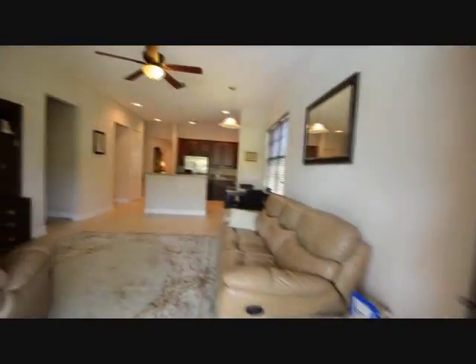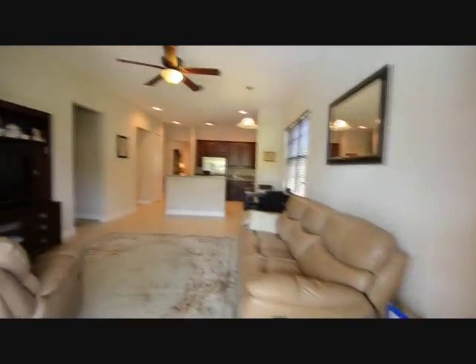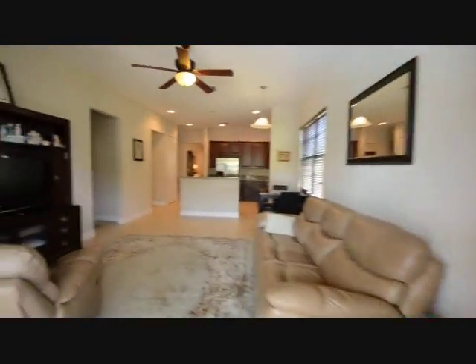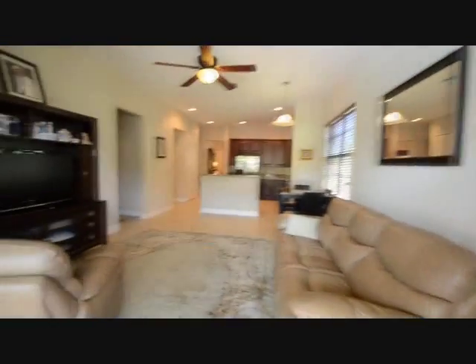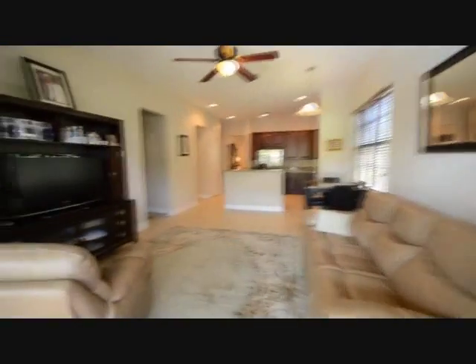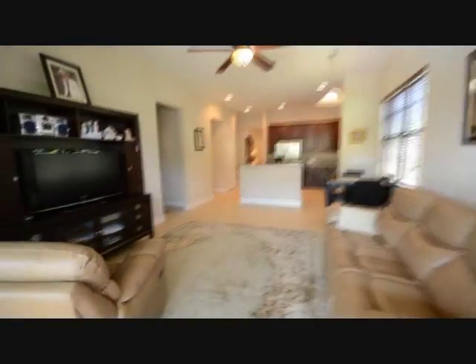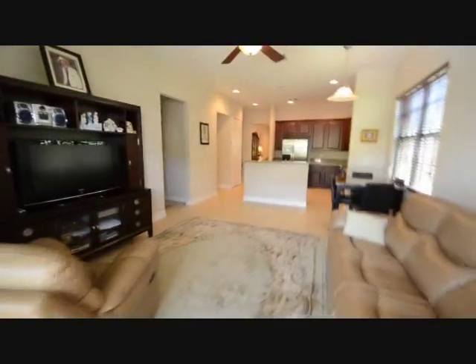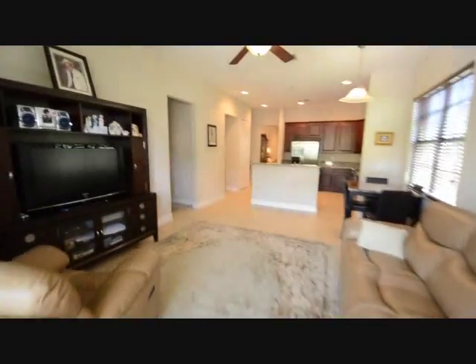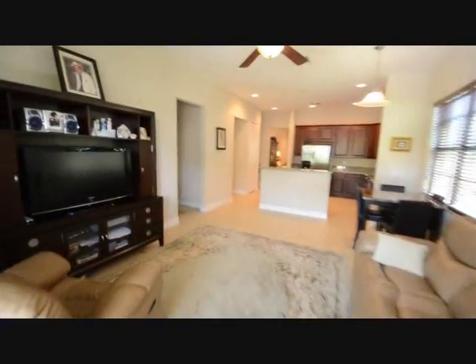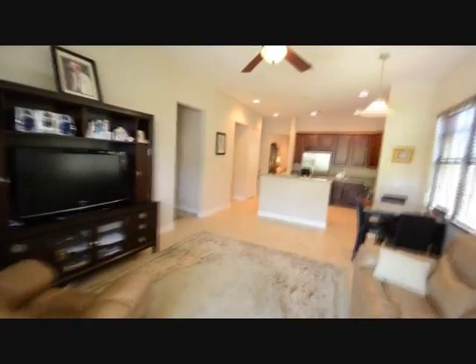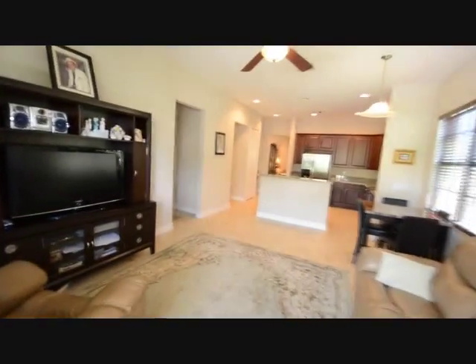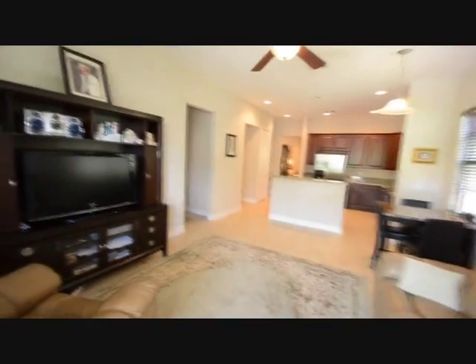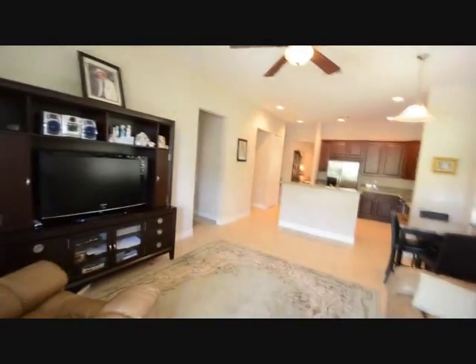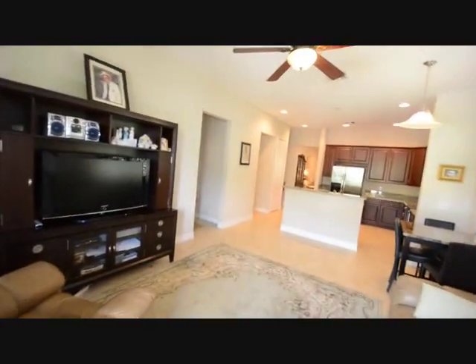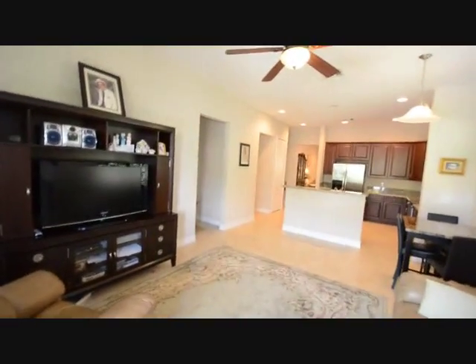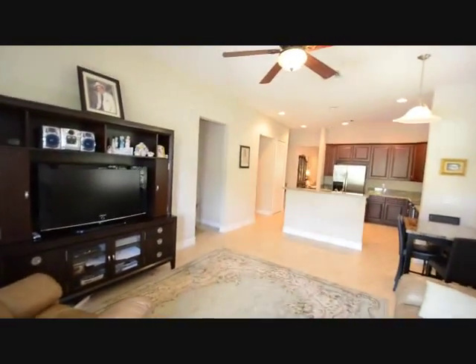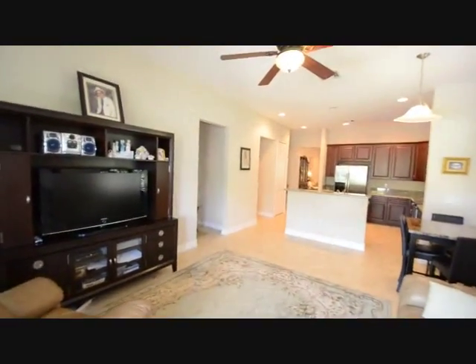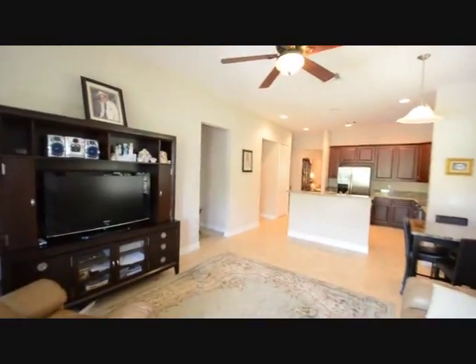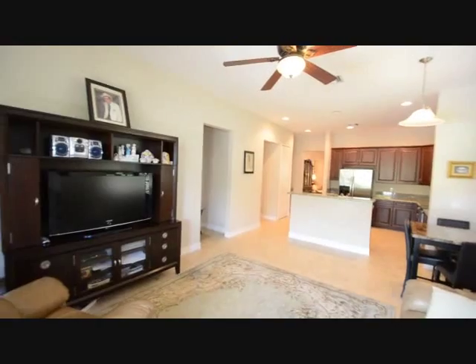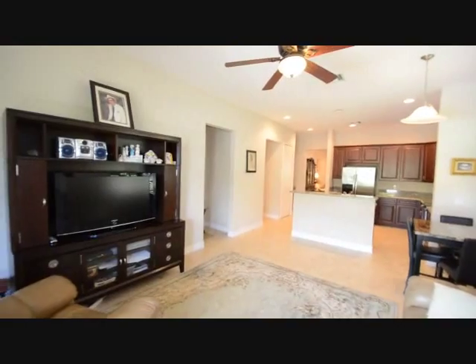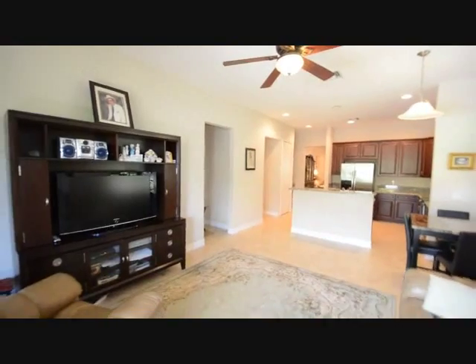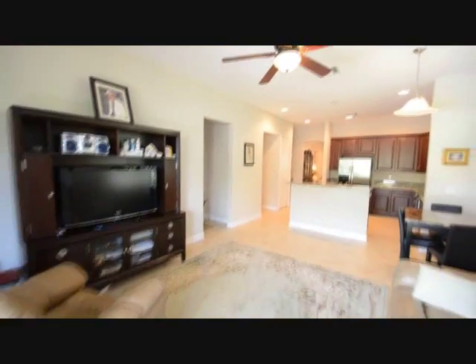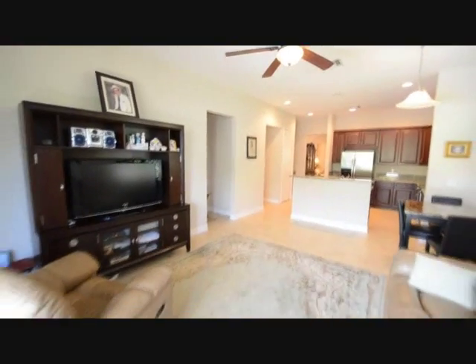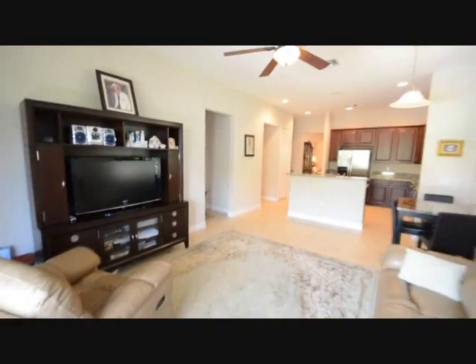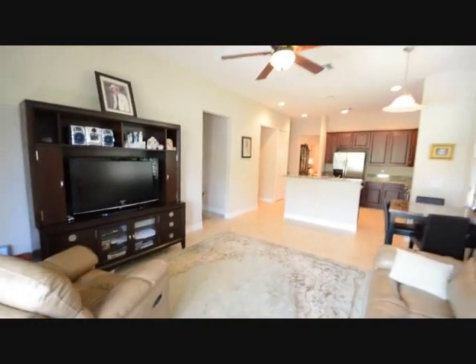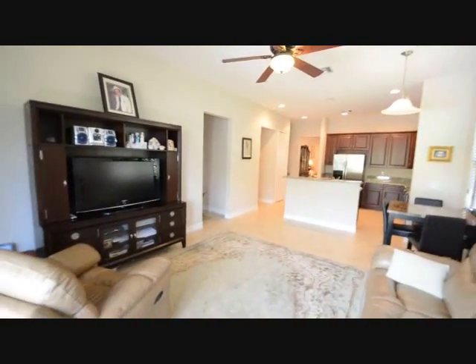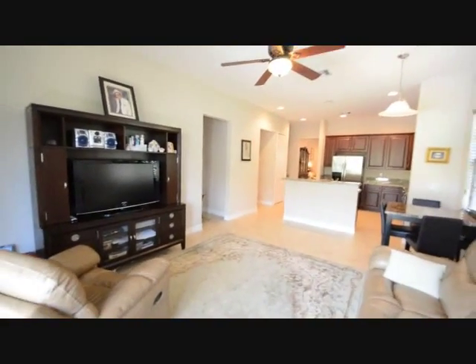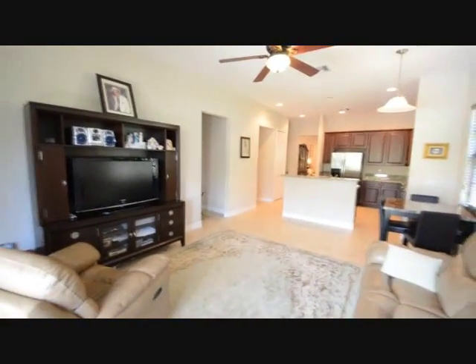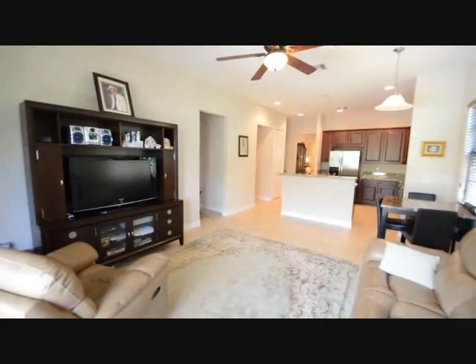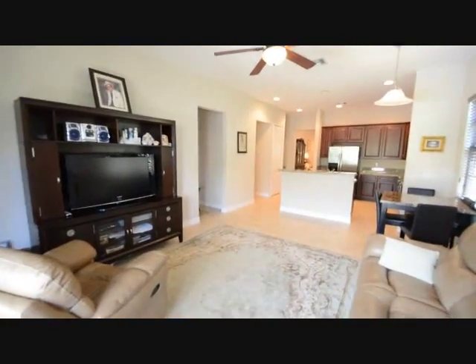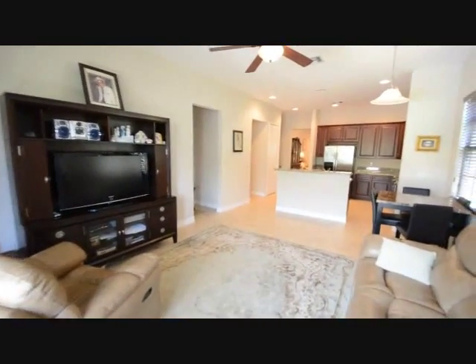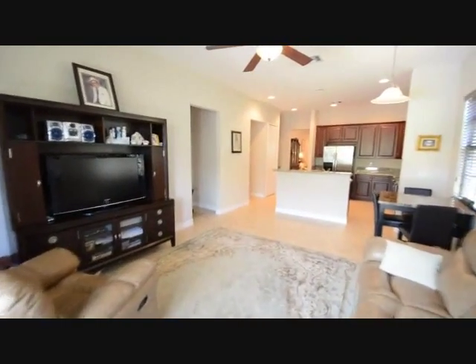Then we're going to come back in. Again, you can see the family room — plenty of room for a large TV and plenty of room for your furniture.